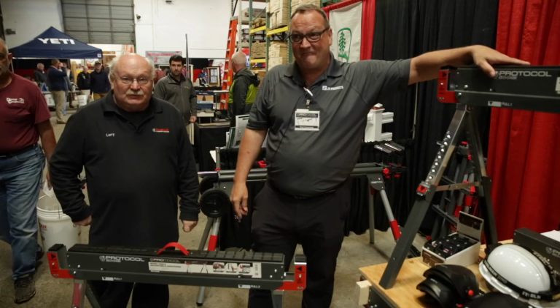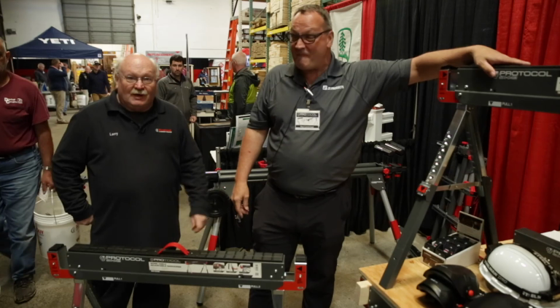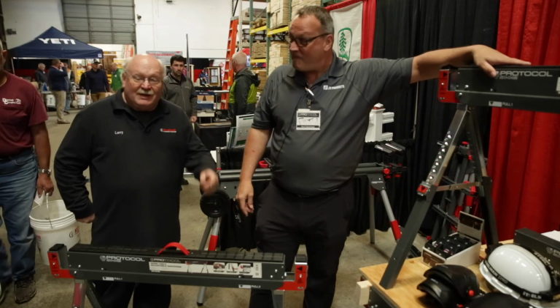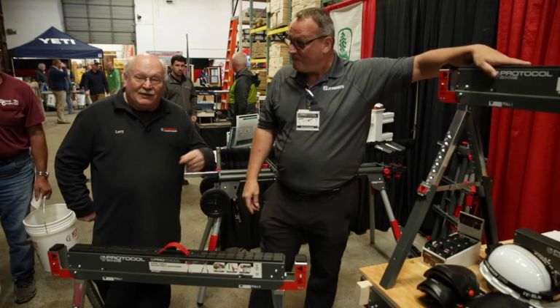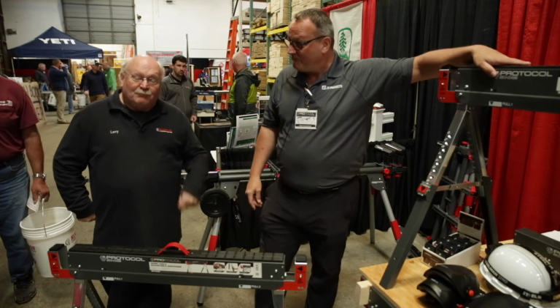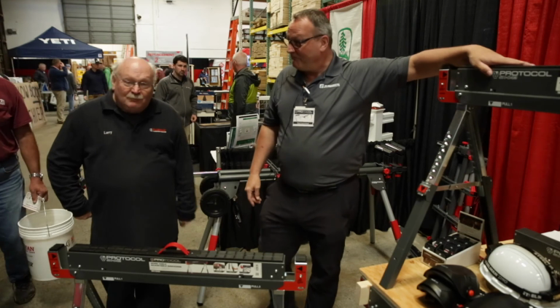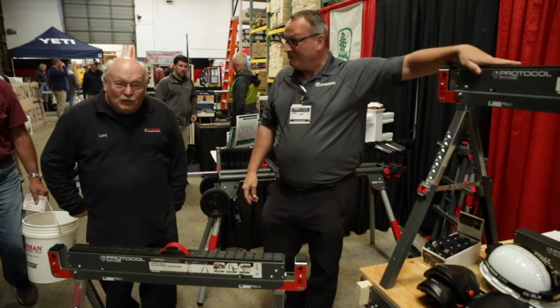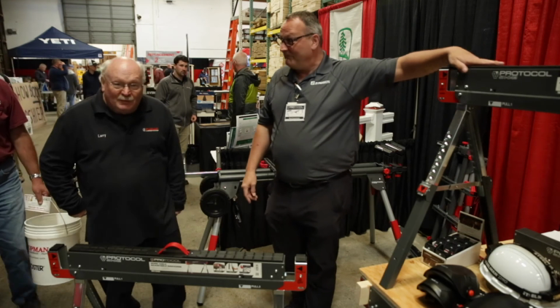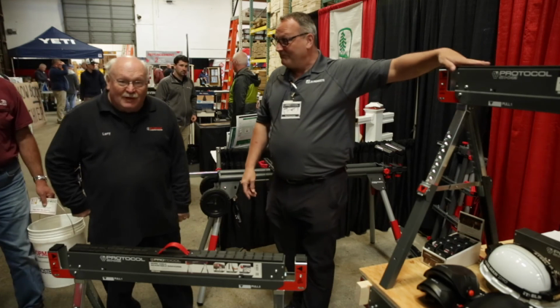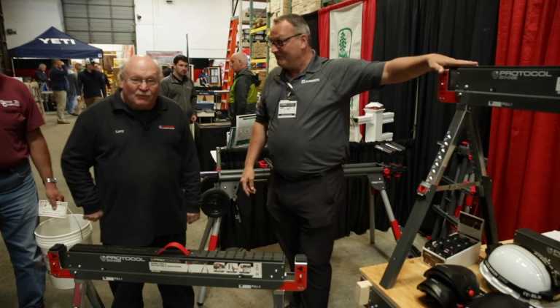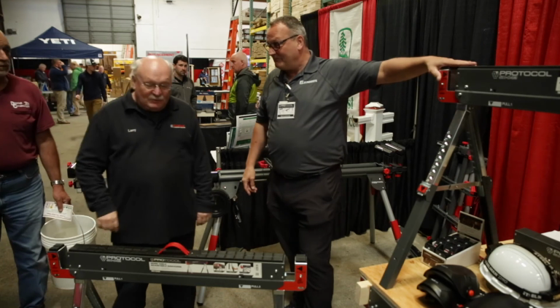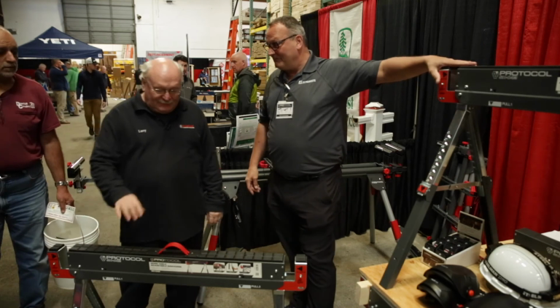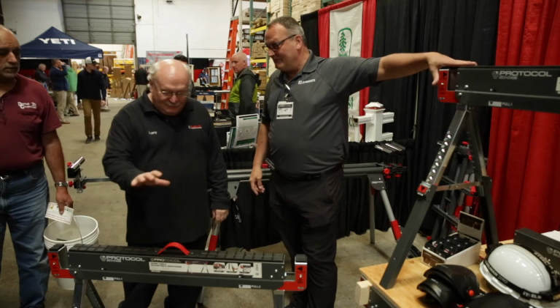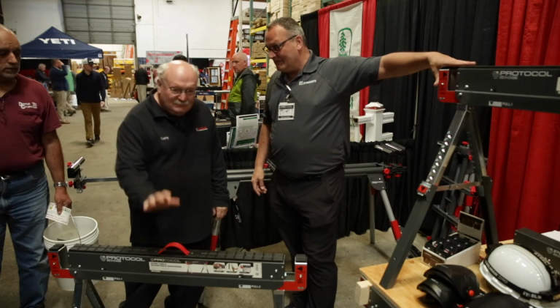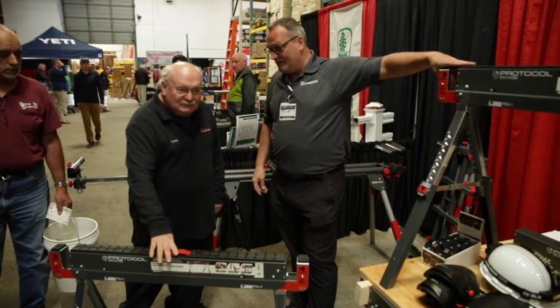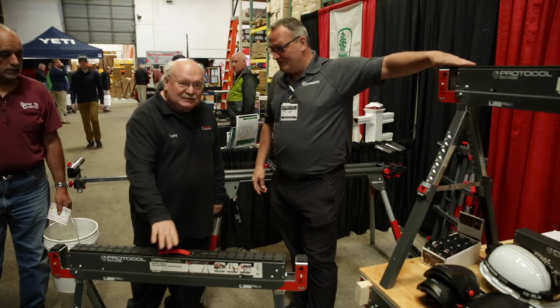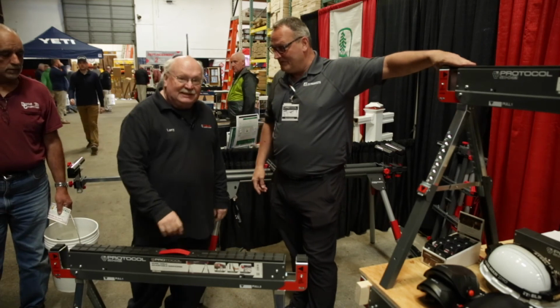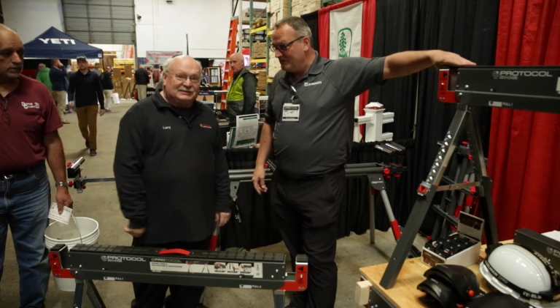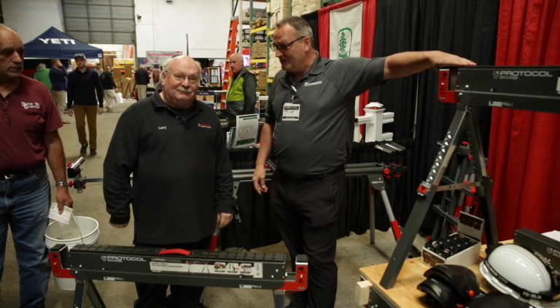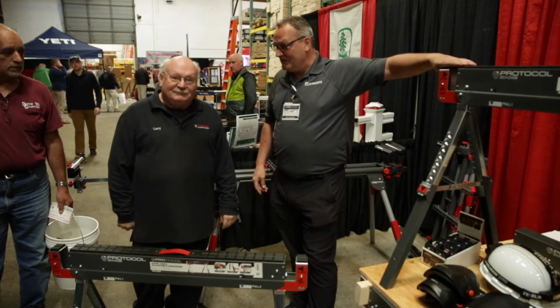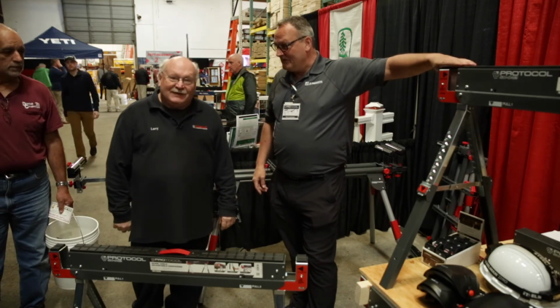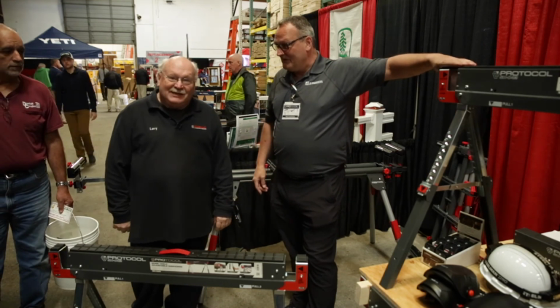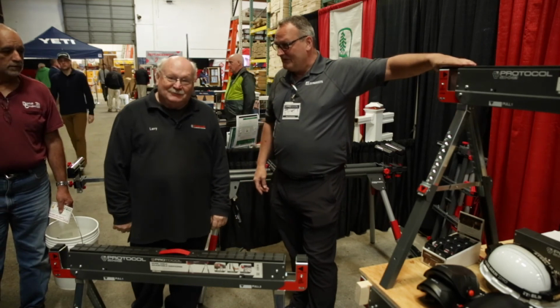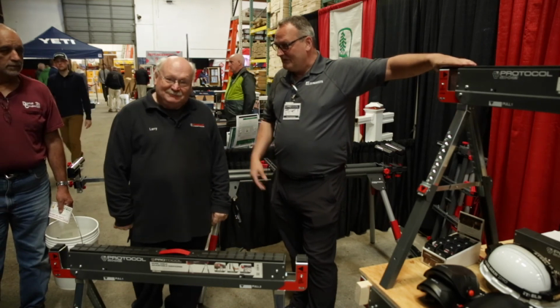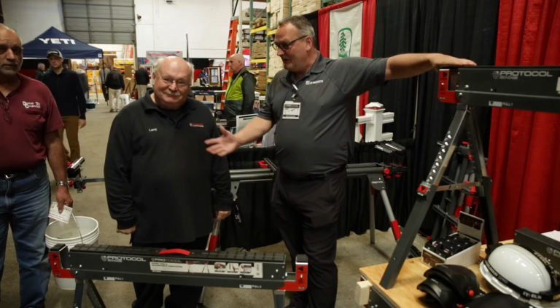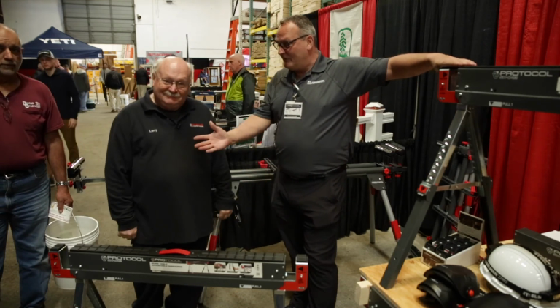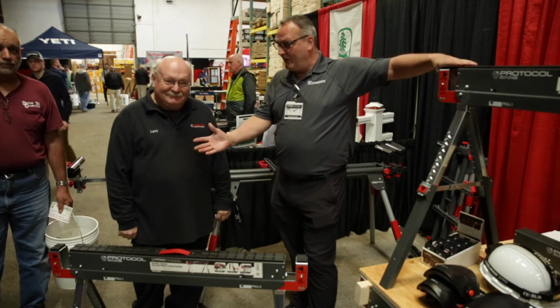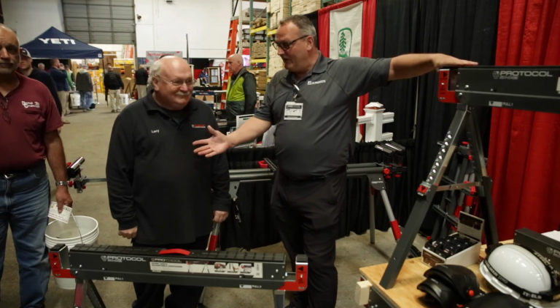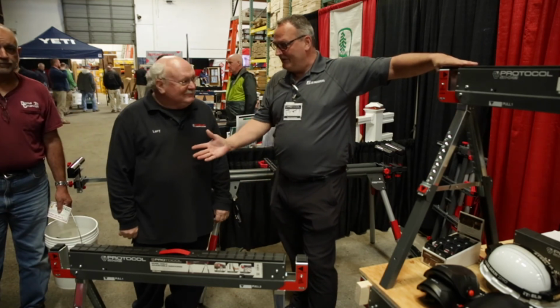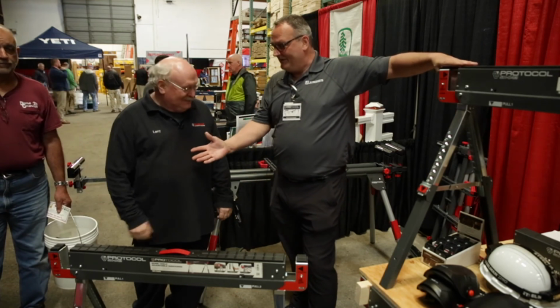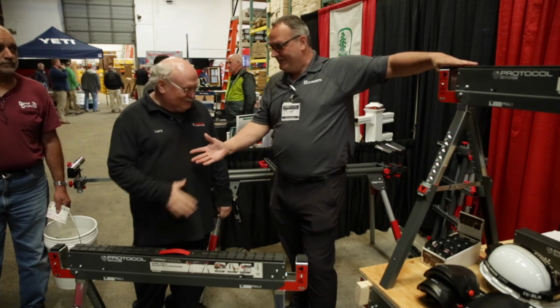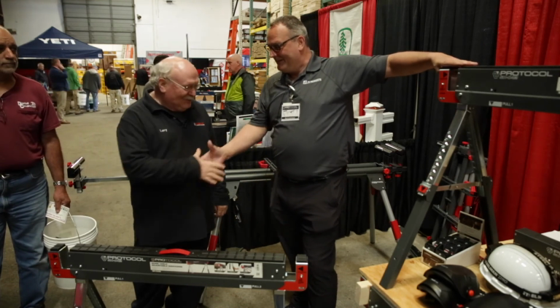So come down to Koopman Lumber, we'll sell you something. Thank you. Thanks, Larry. Thanks, Rod.